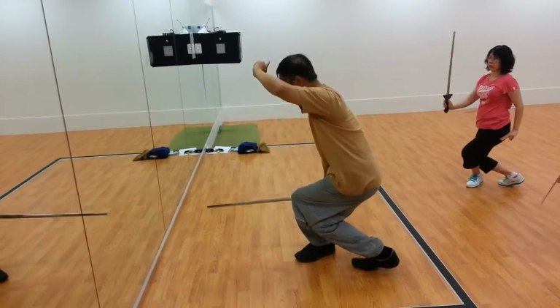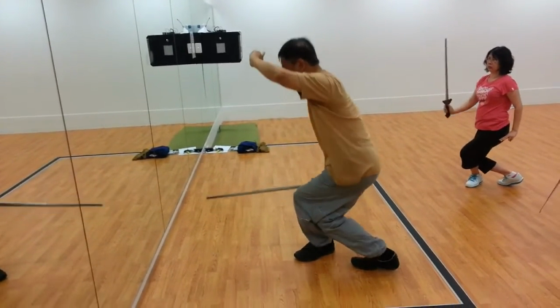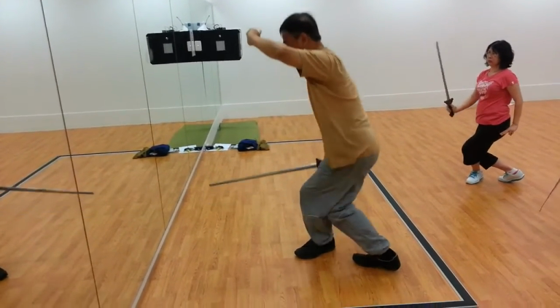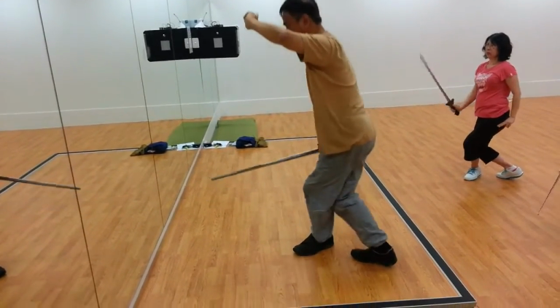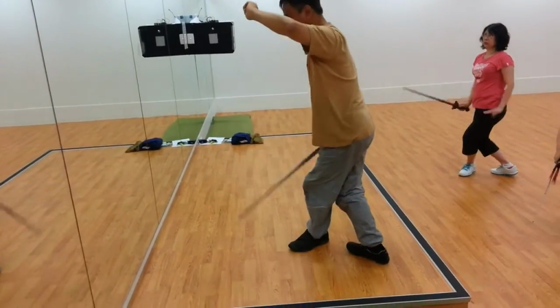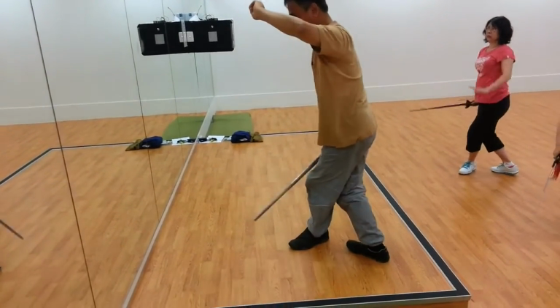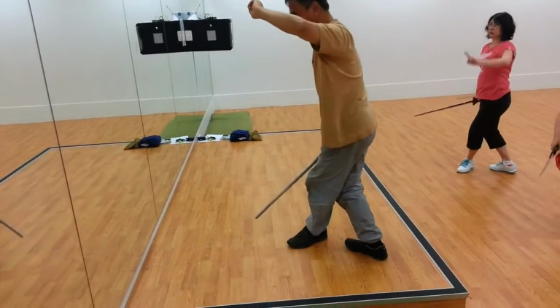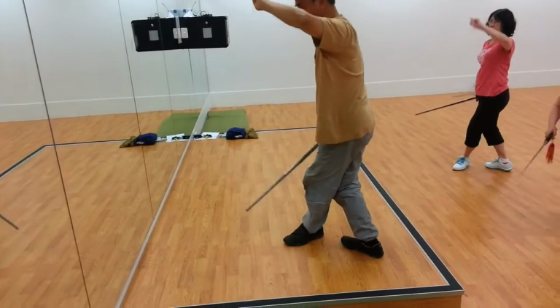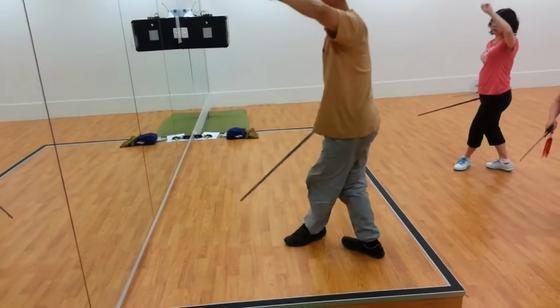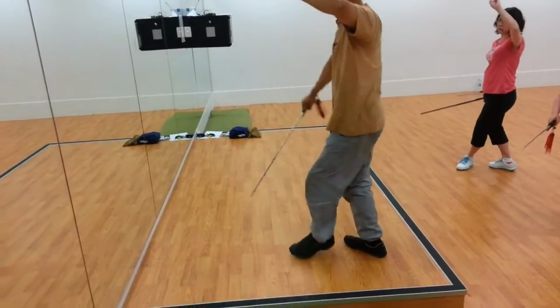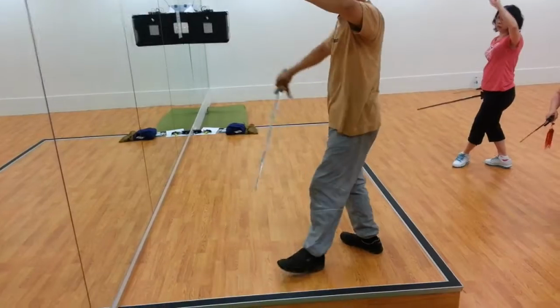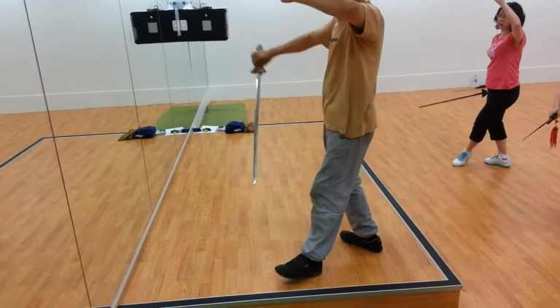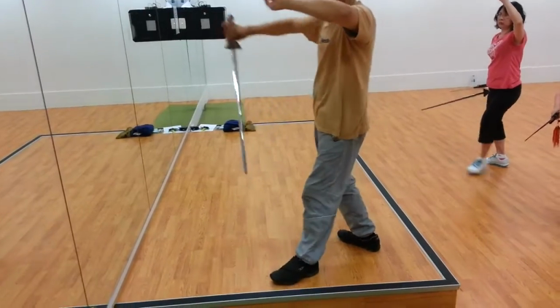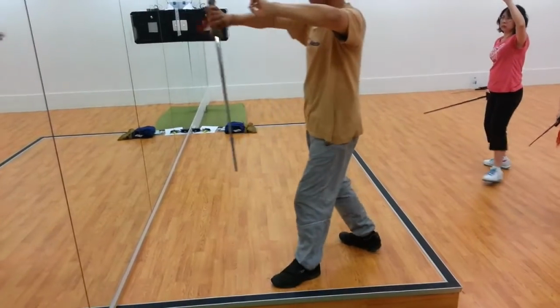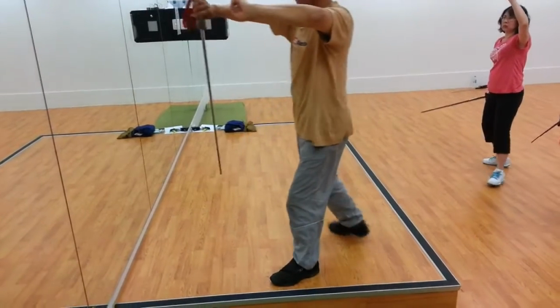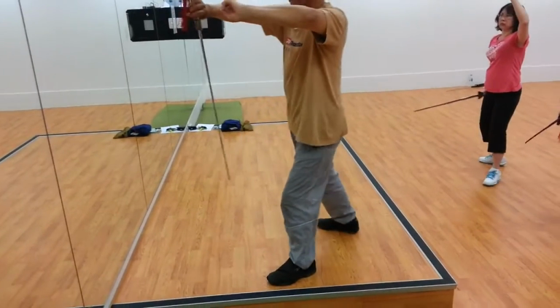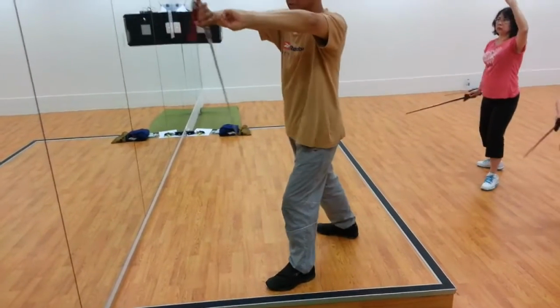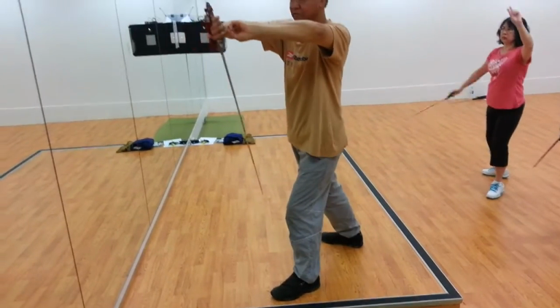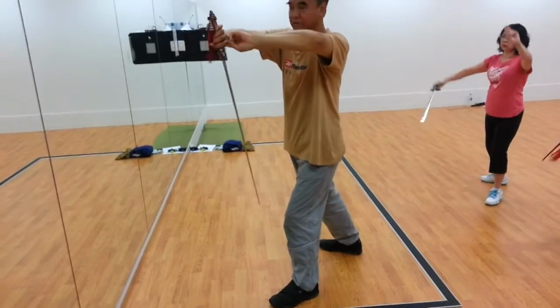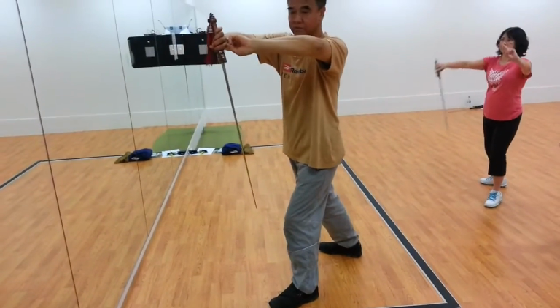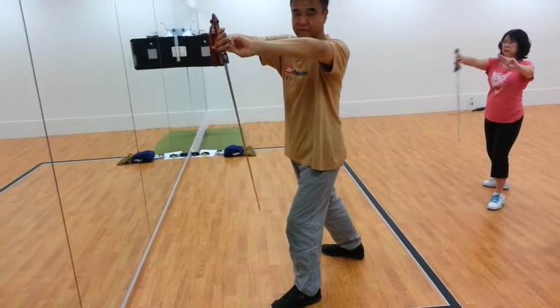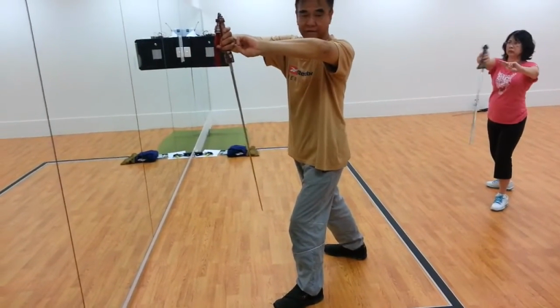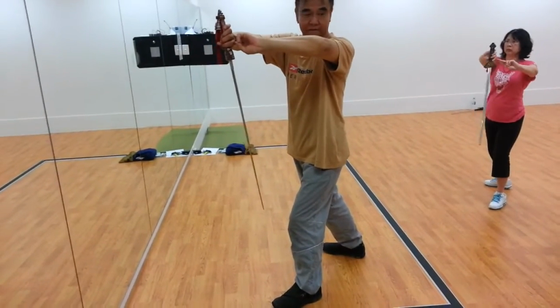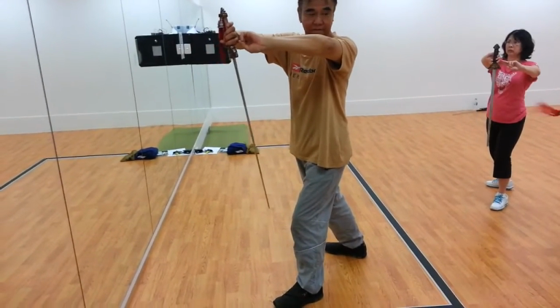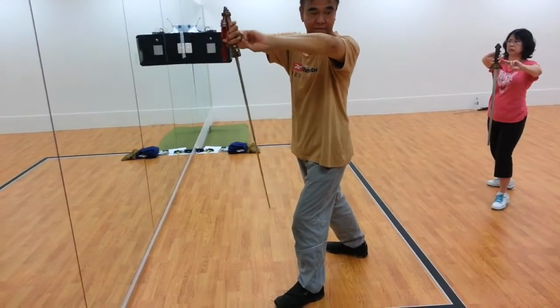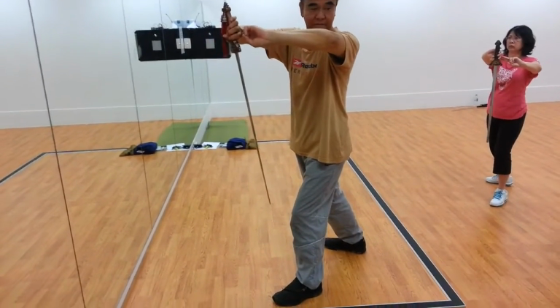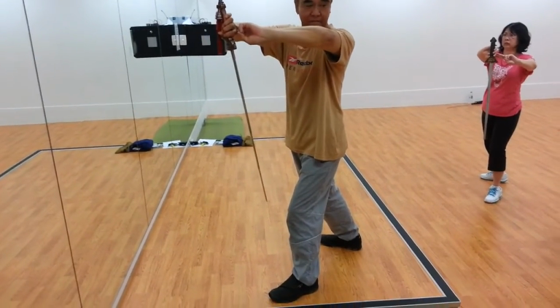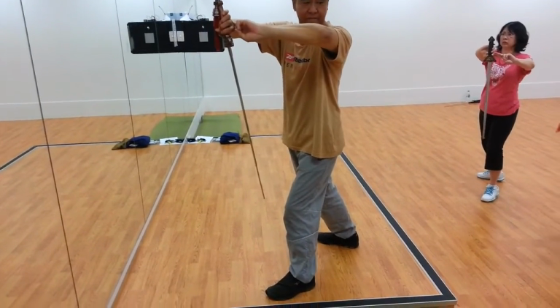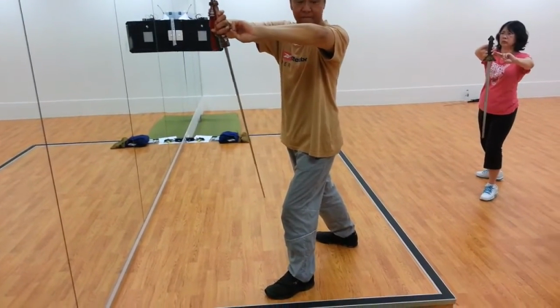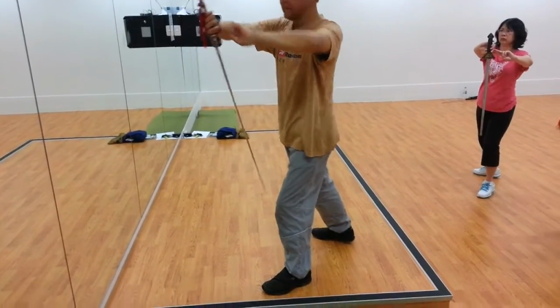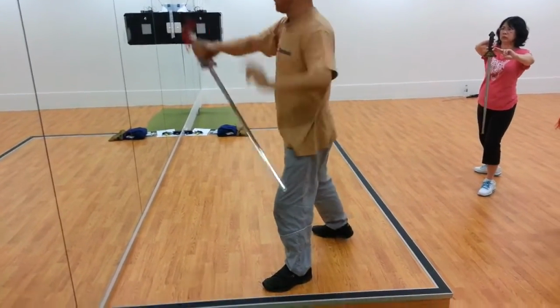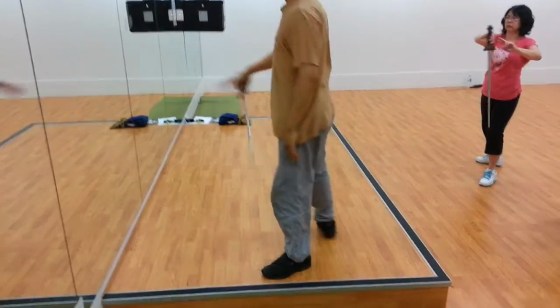Then step the left foot in forward, bring the two together, okay.